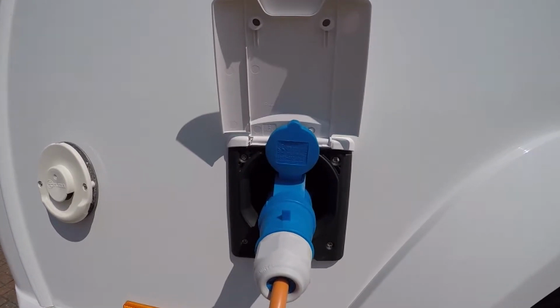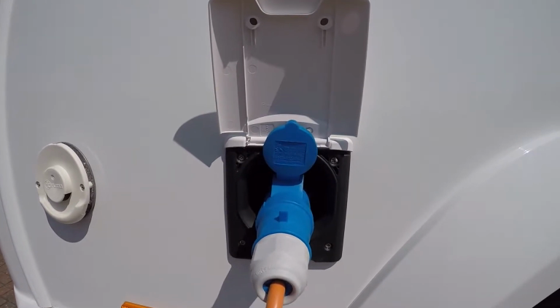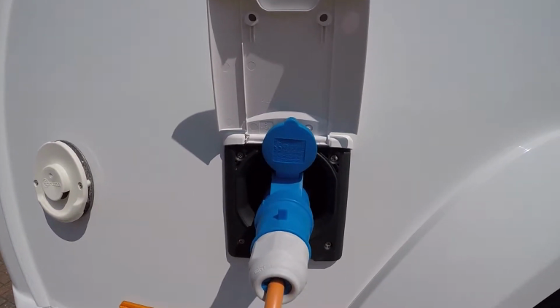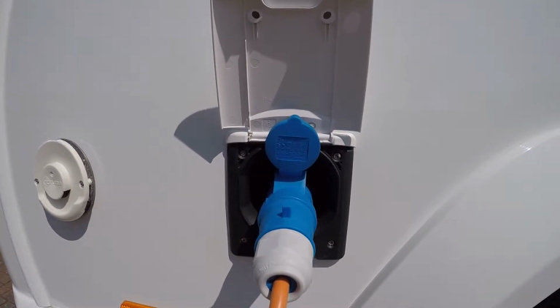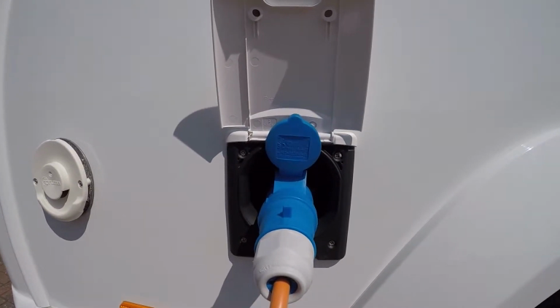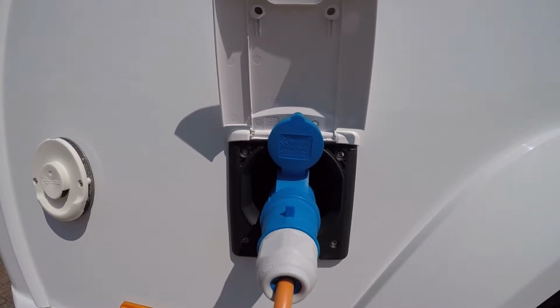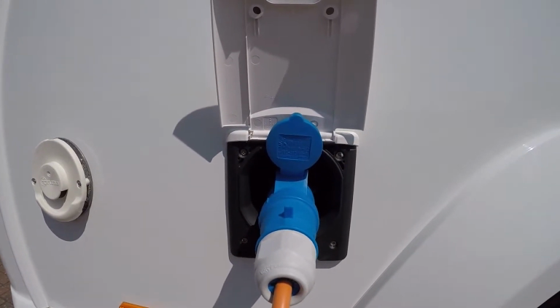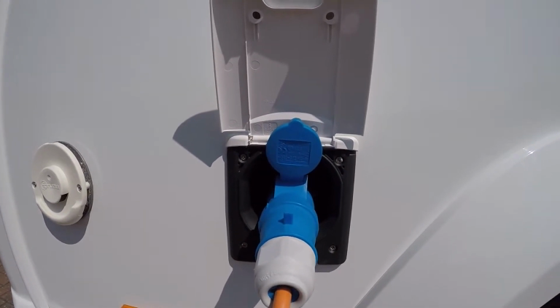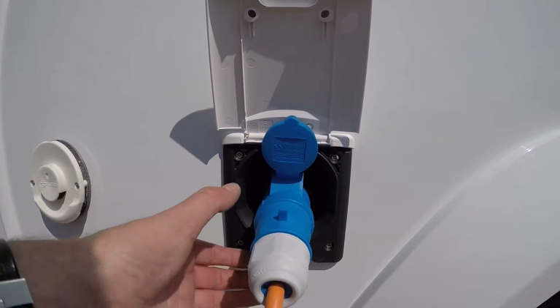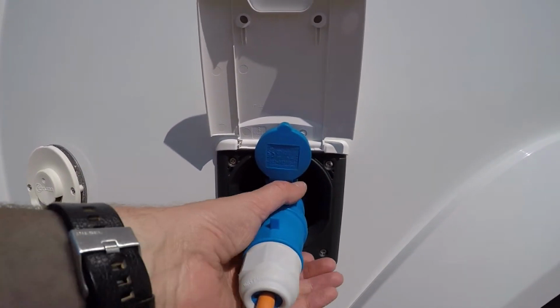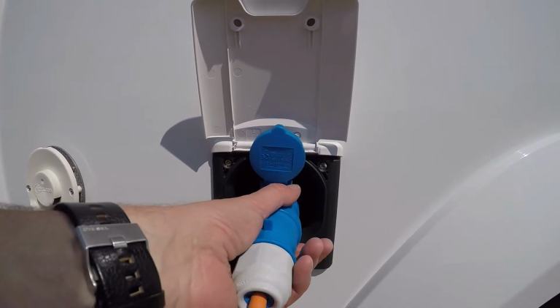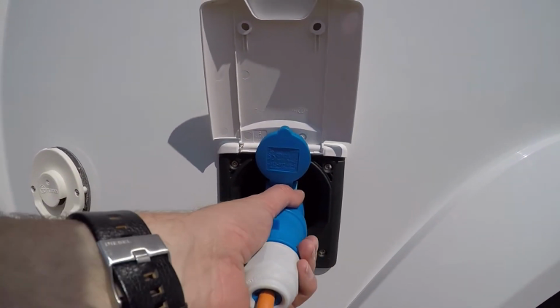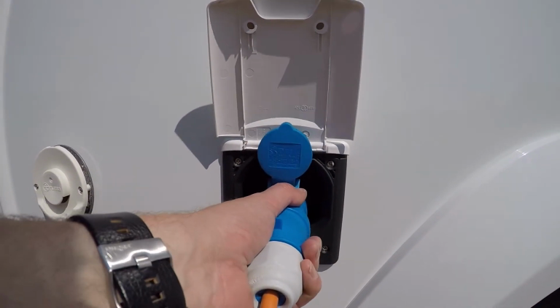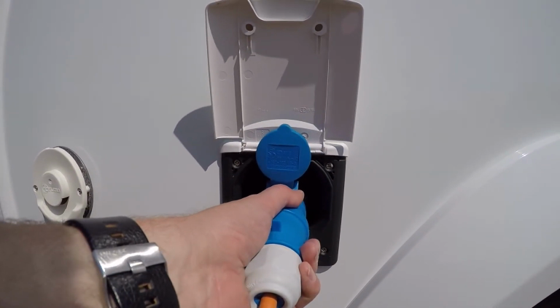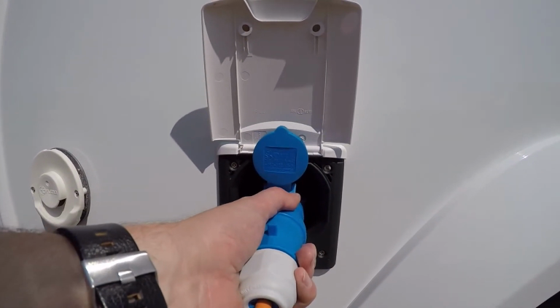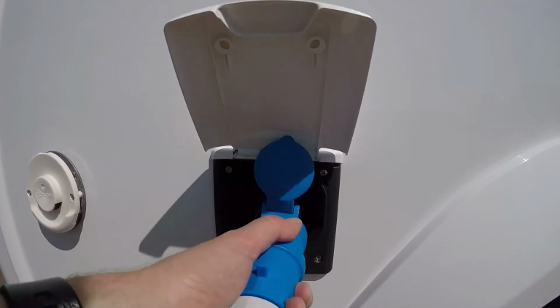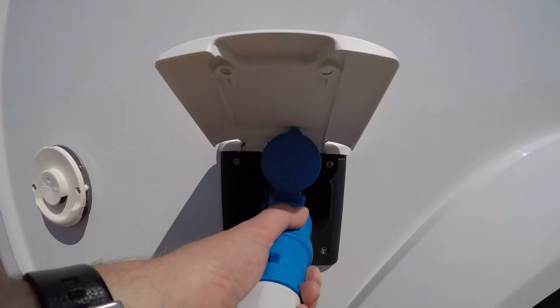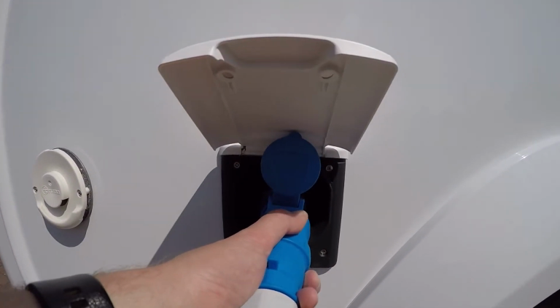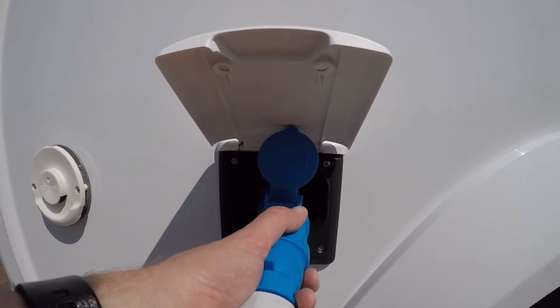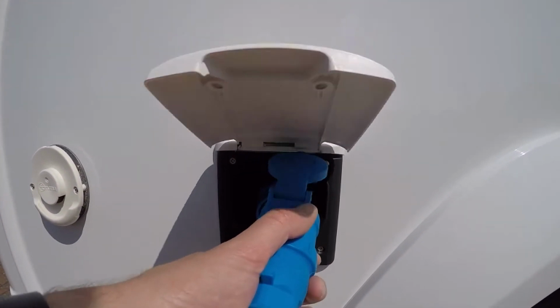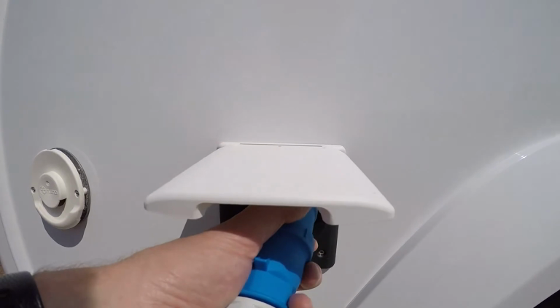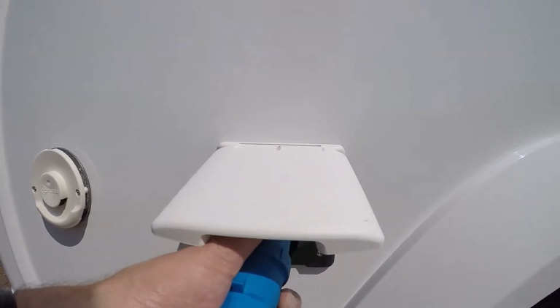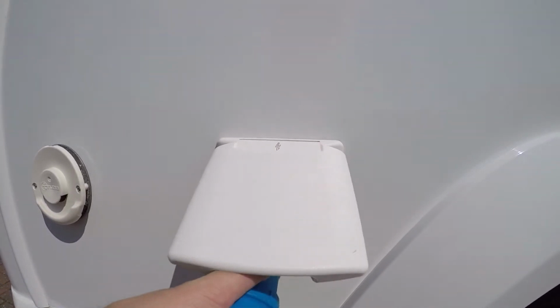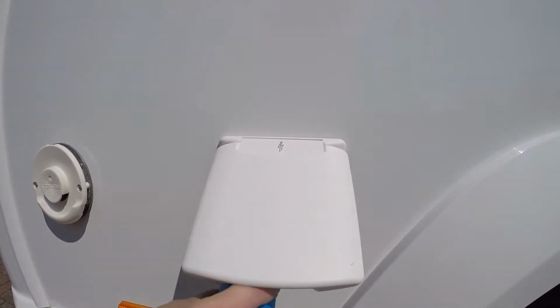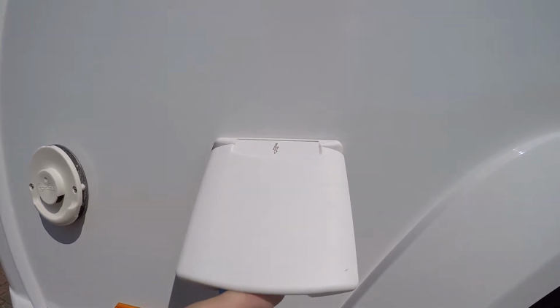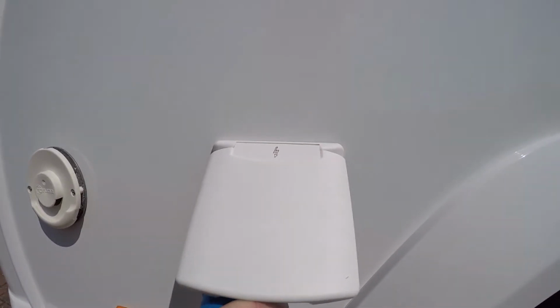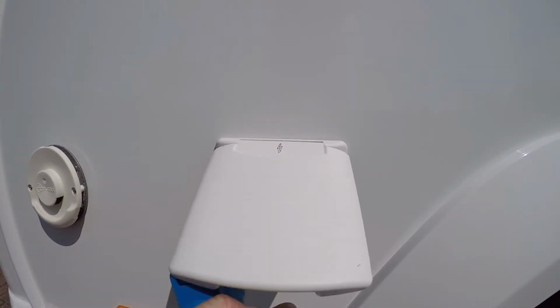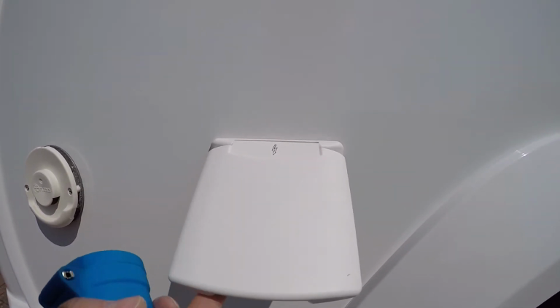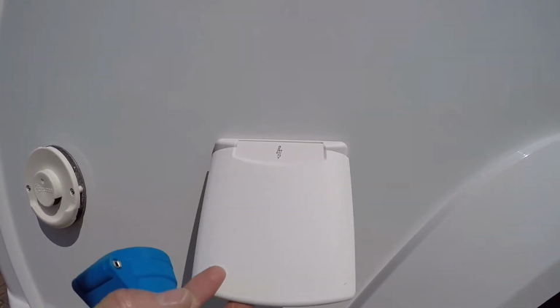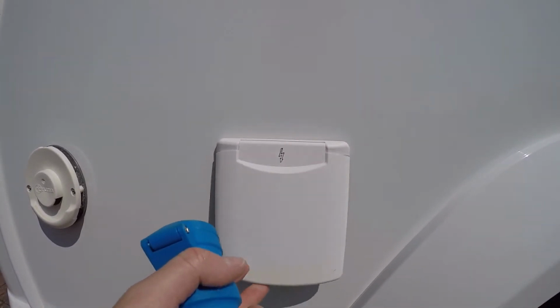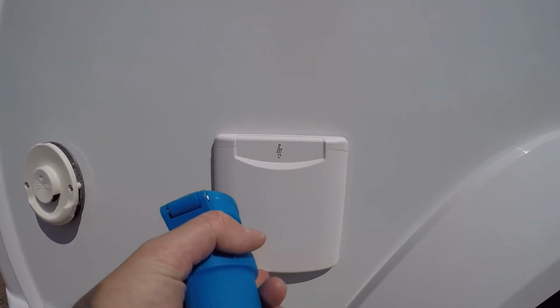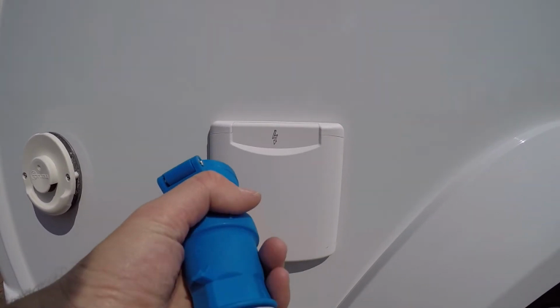When you're finished with the power, pull out the actual socket and close down the flap.